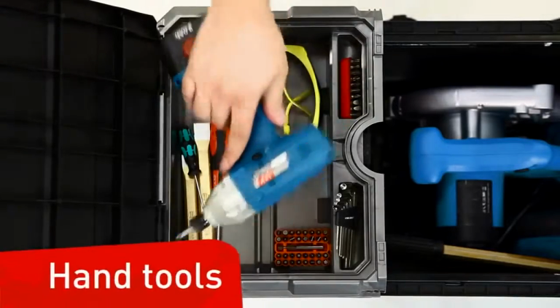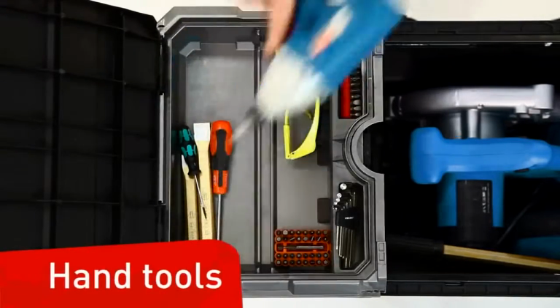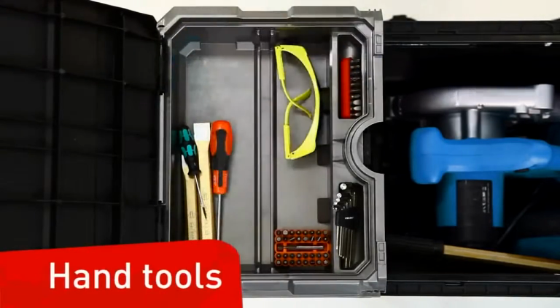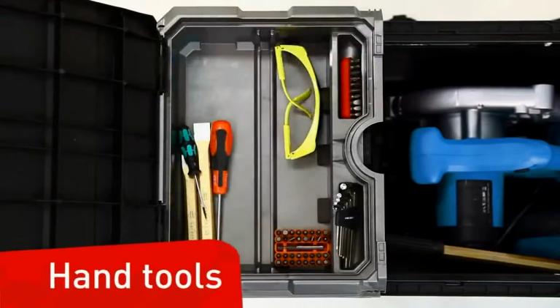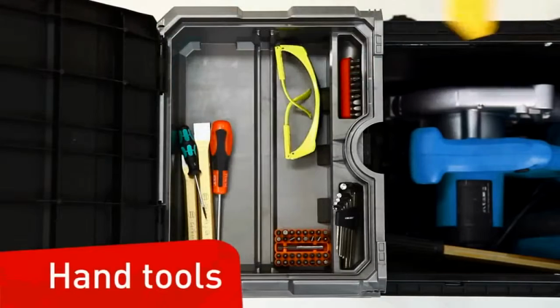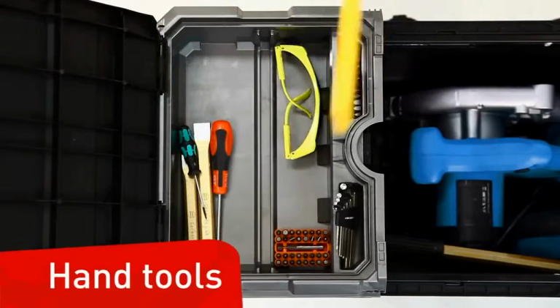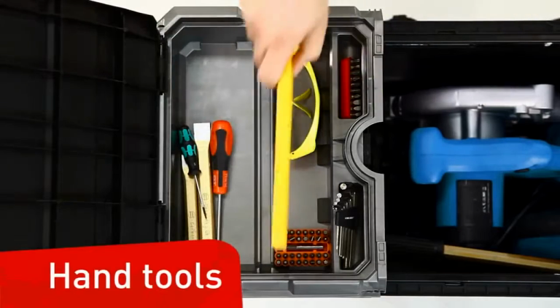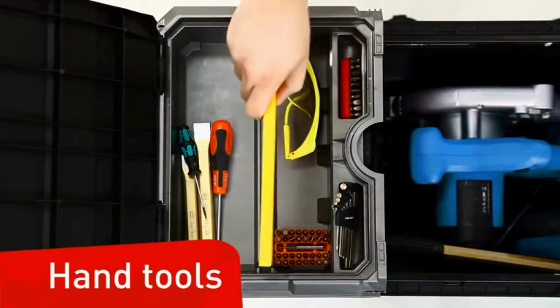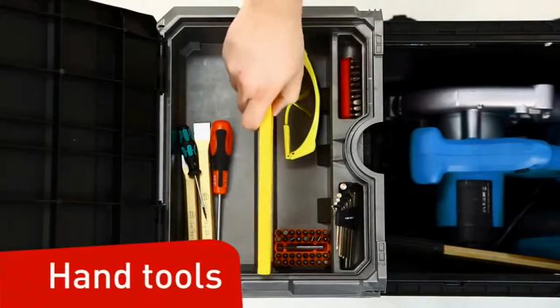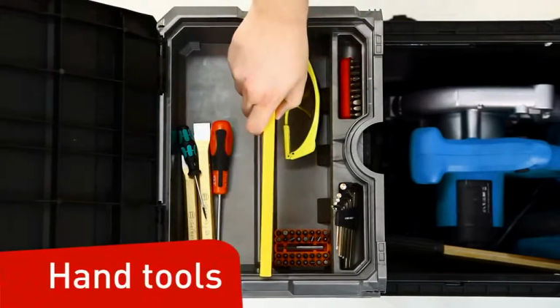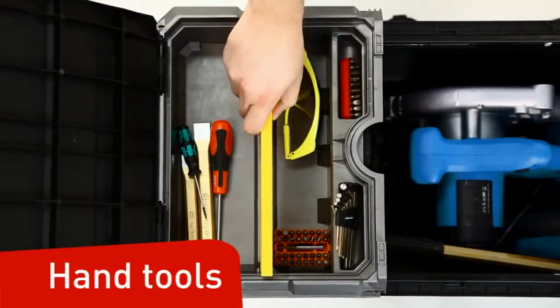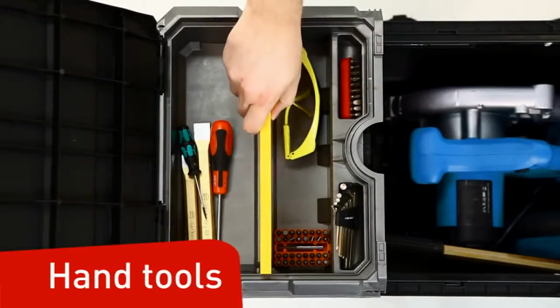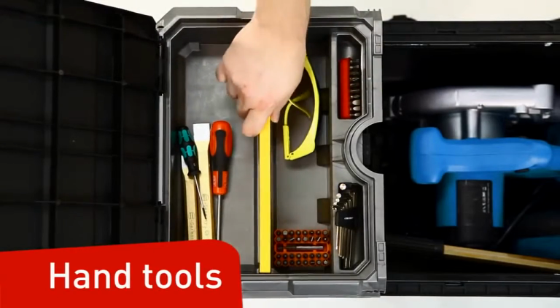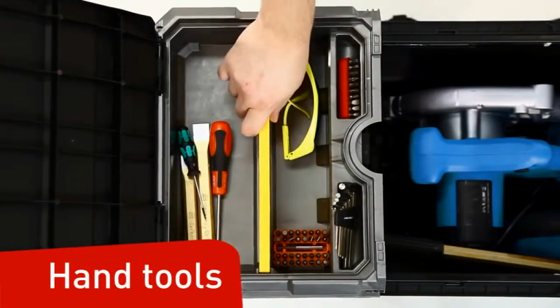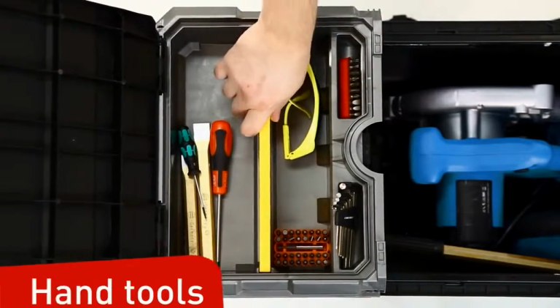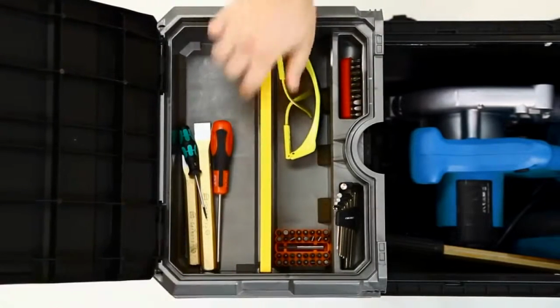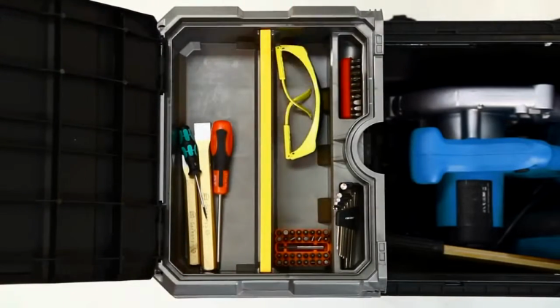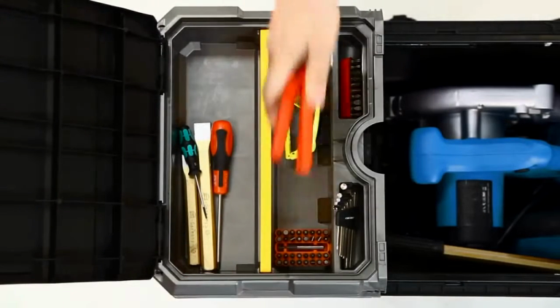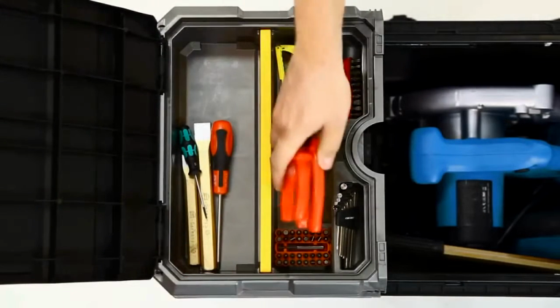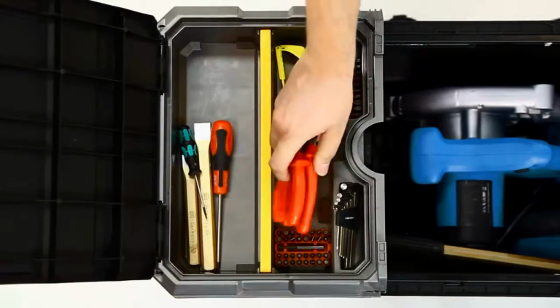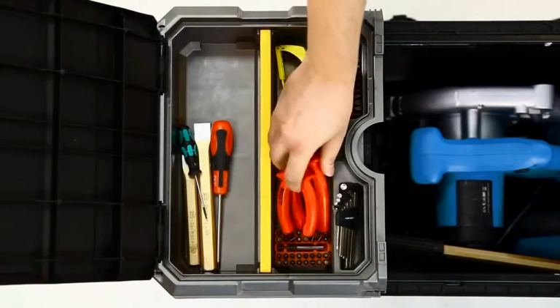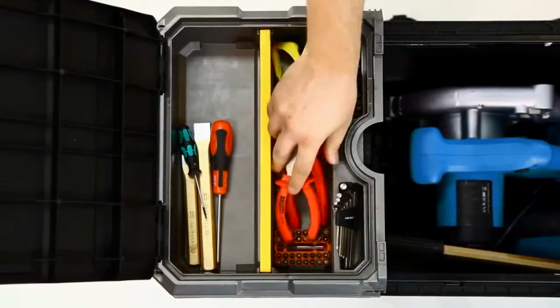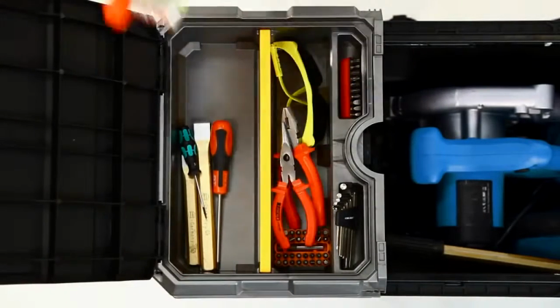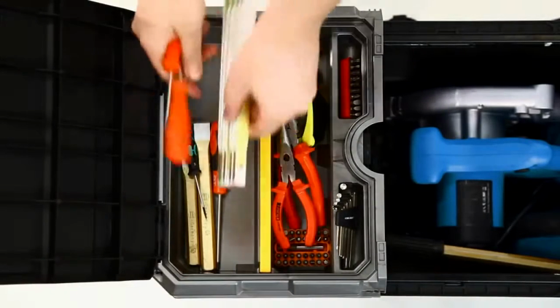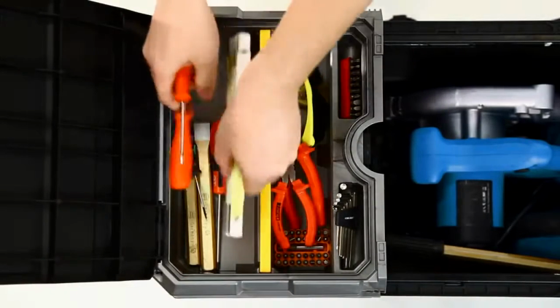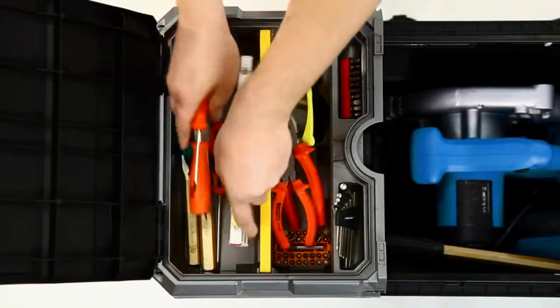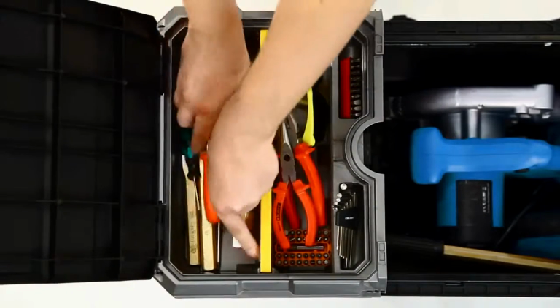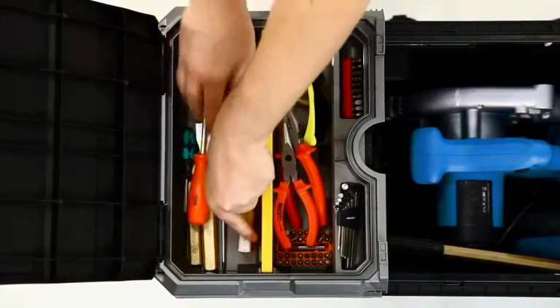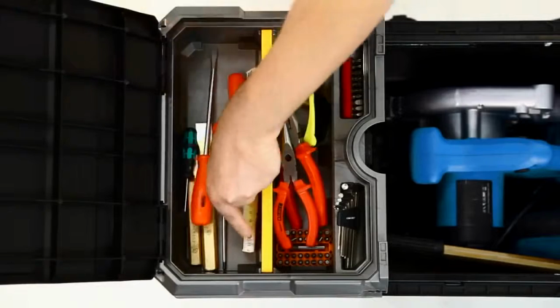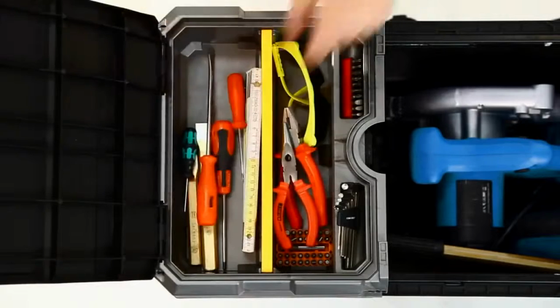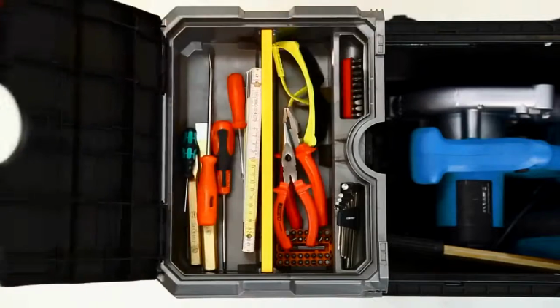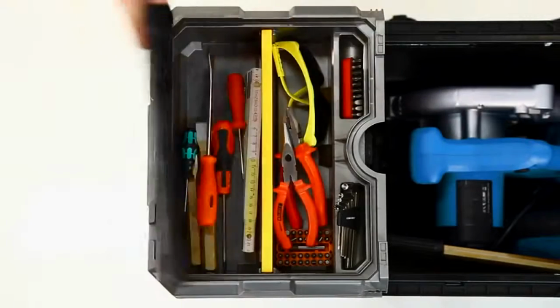Hand Tools Organizer. The large hand tools compartment with divider is the perfect solution for the rest of your tools.